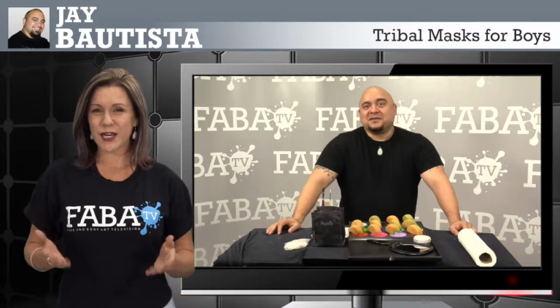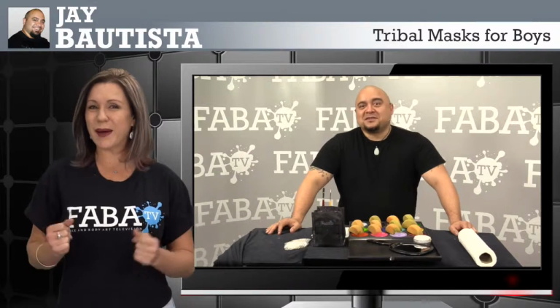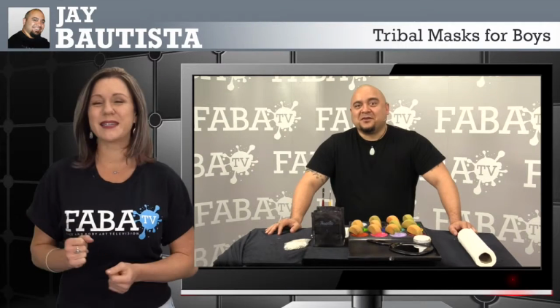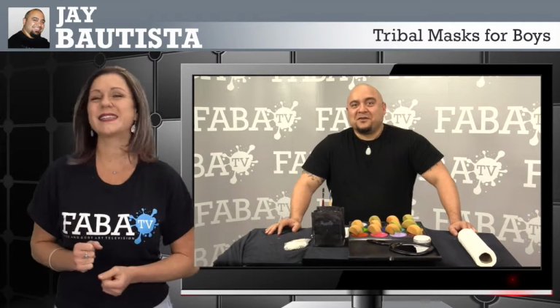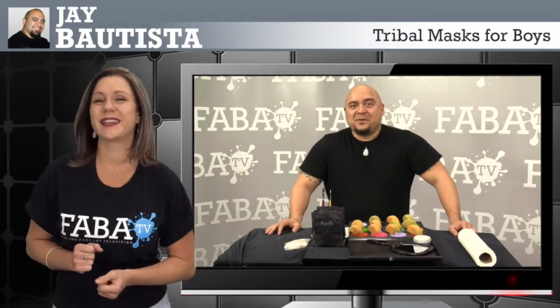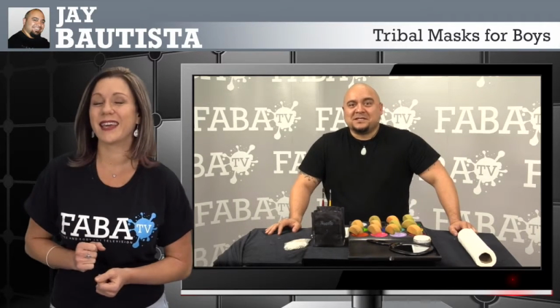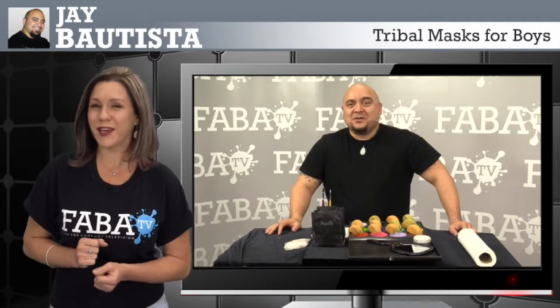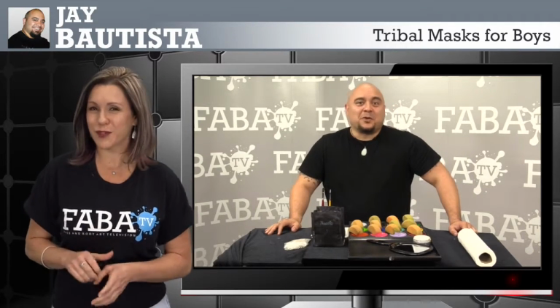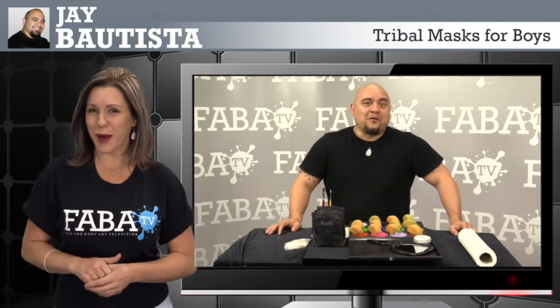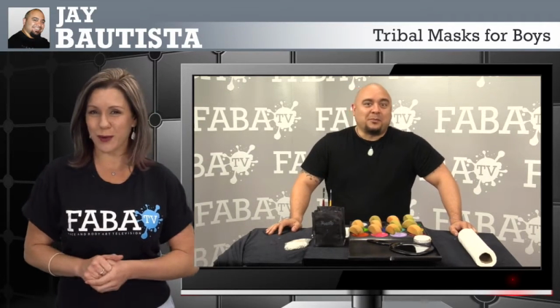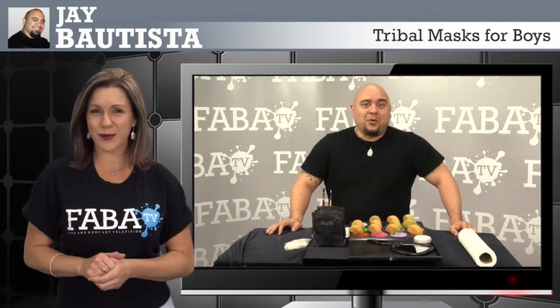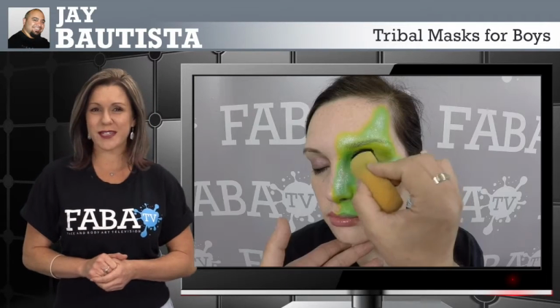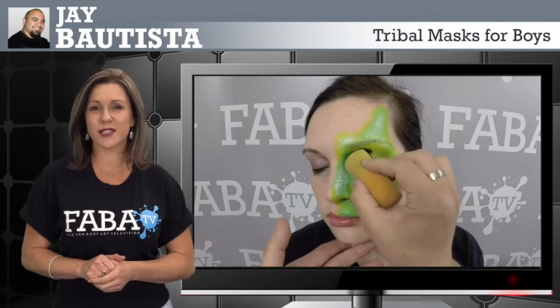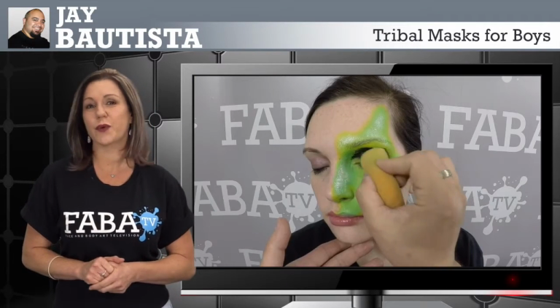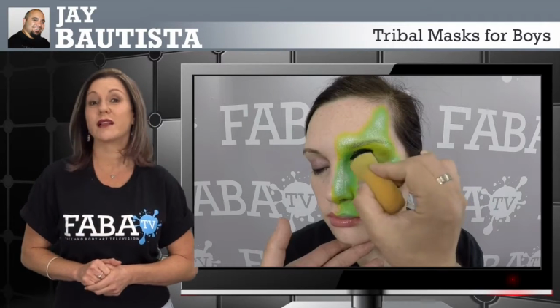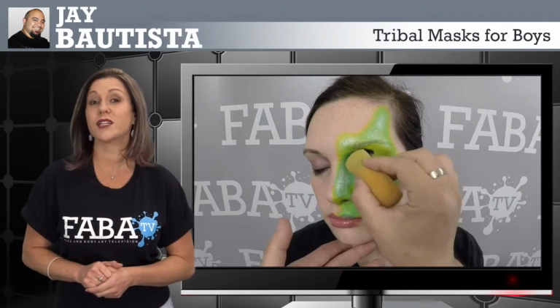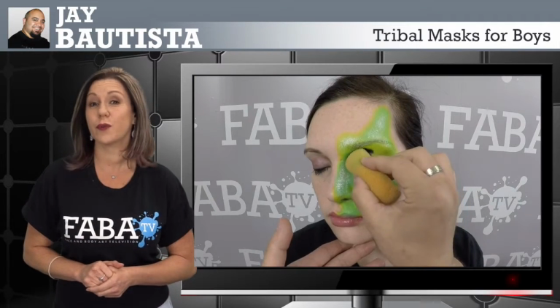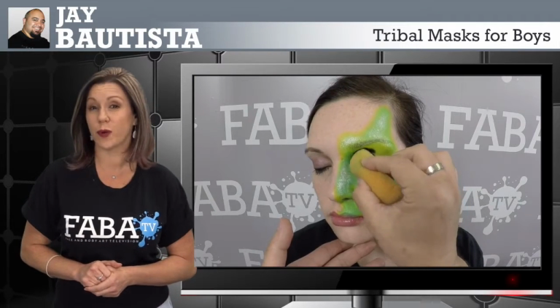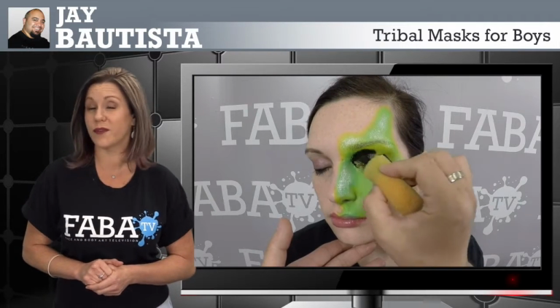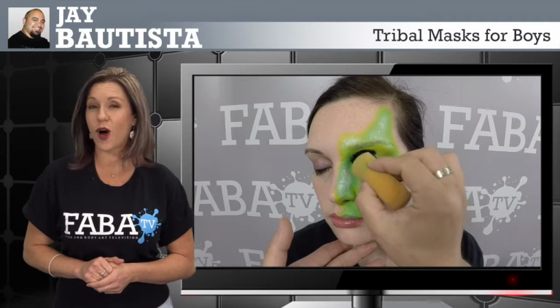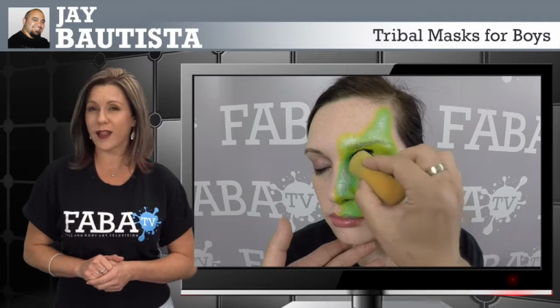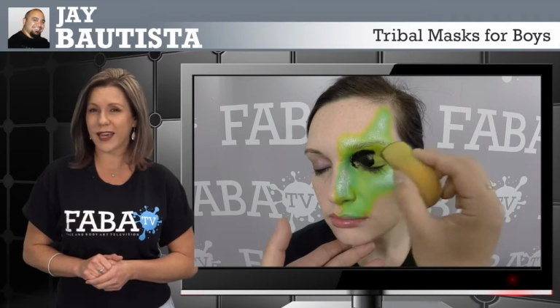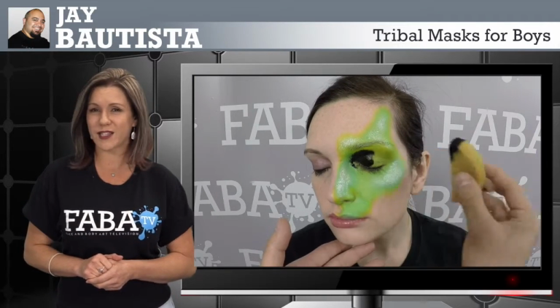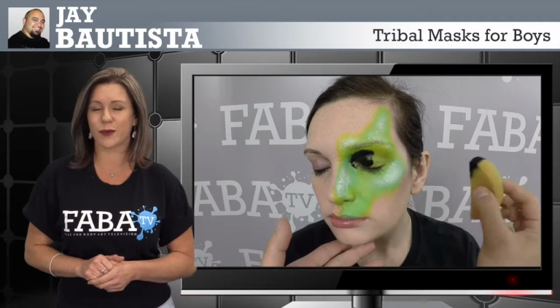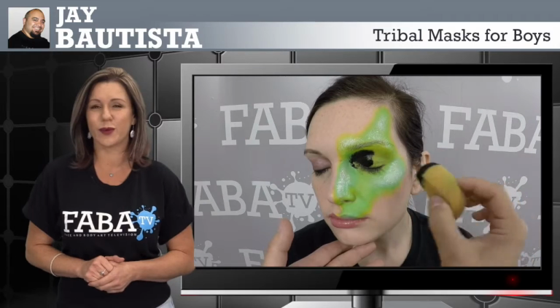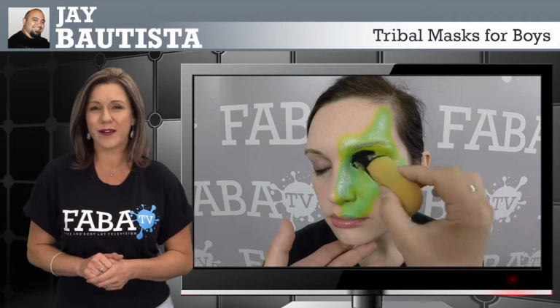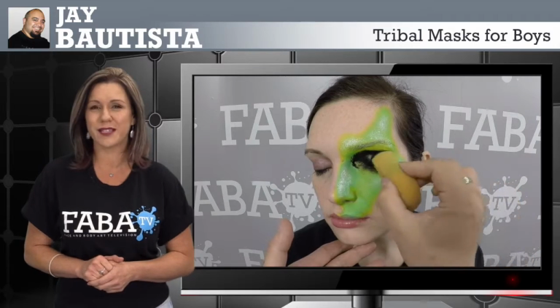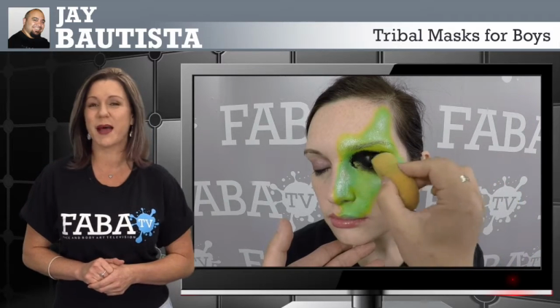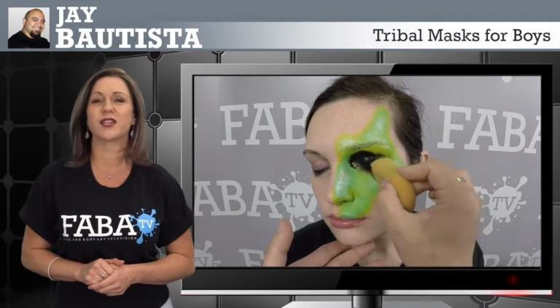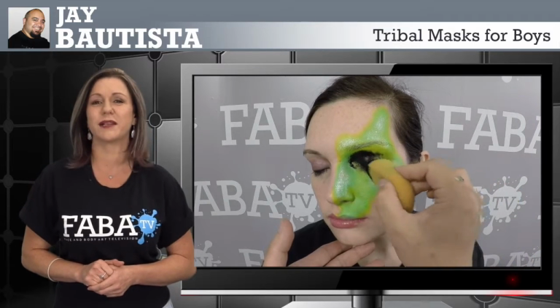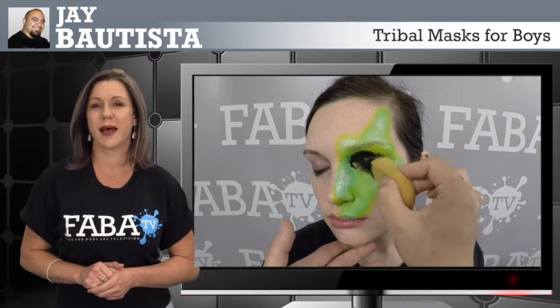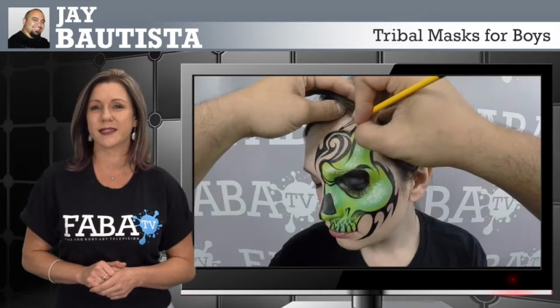J Bautista, the king of tribal, brings us this great class for boys of all ages that will love these masculine masks.